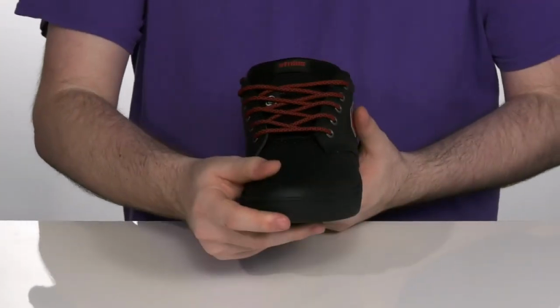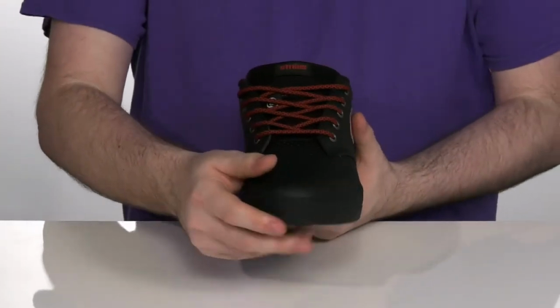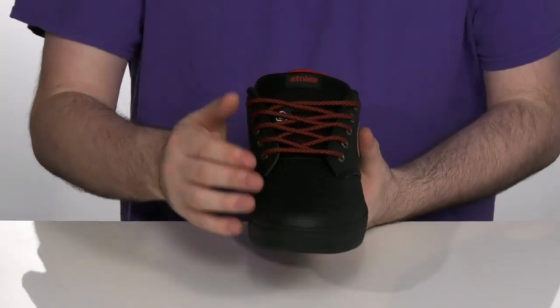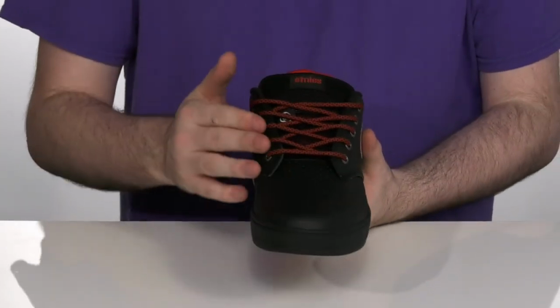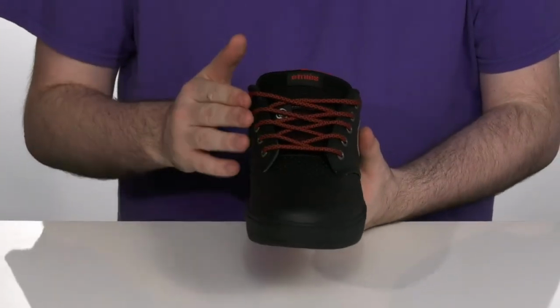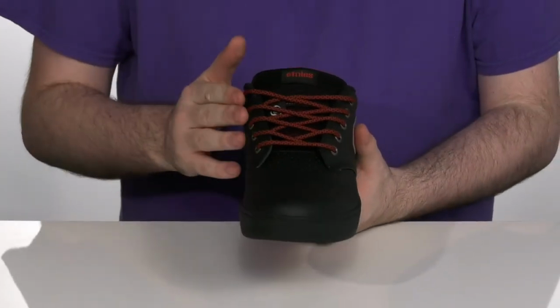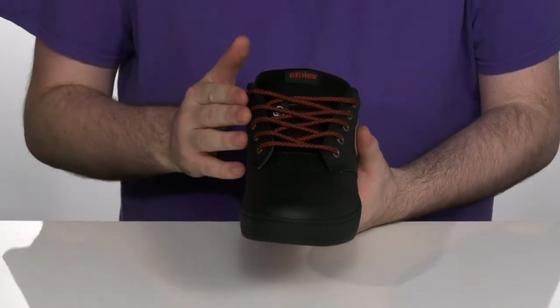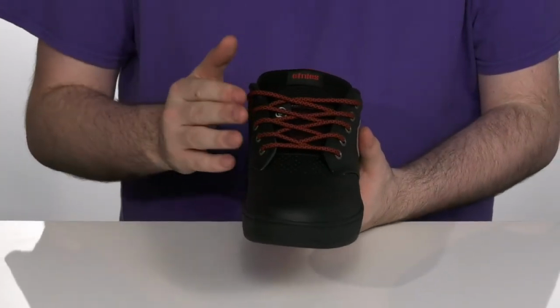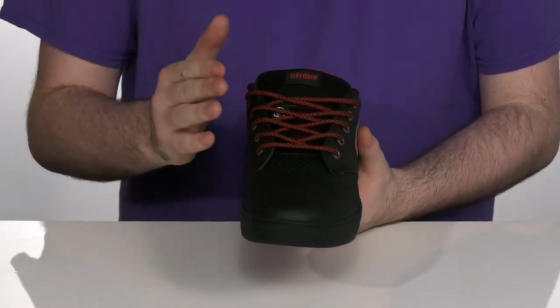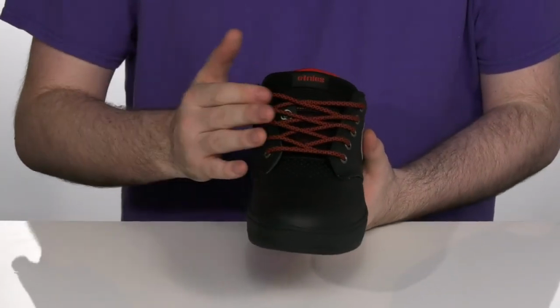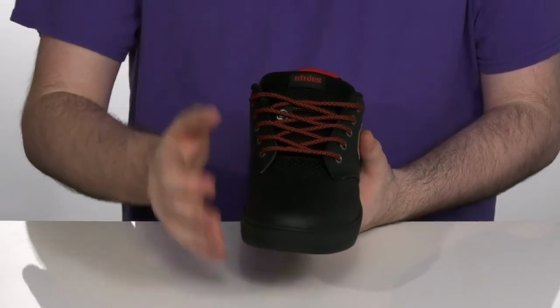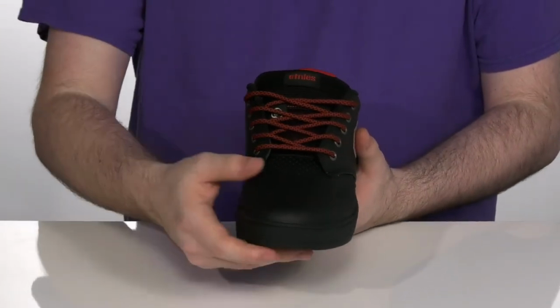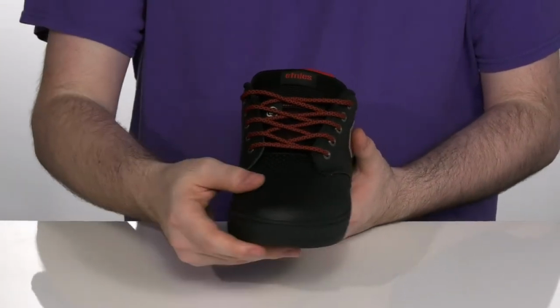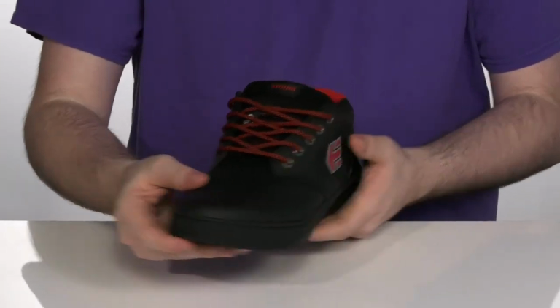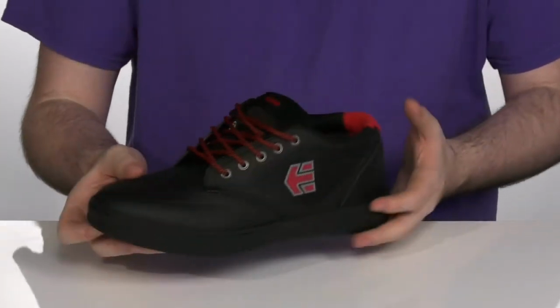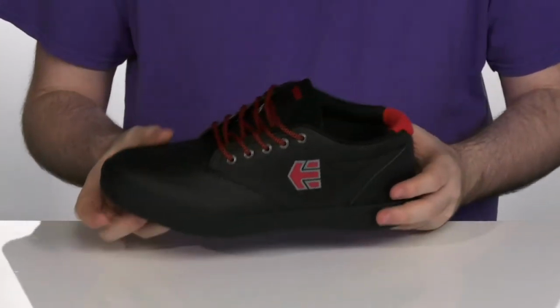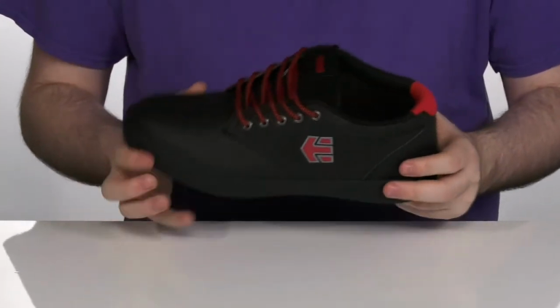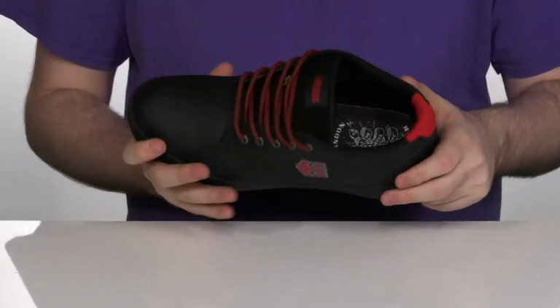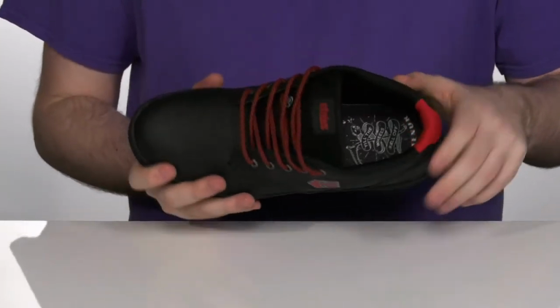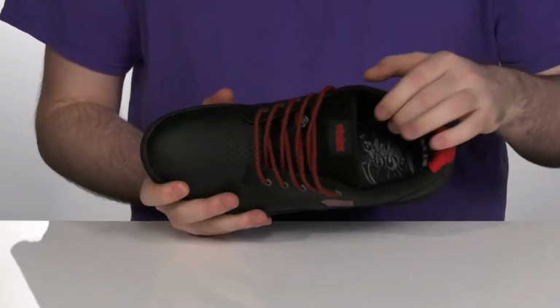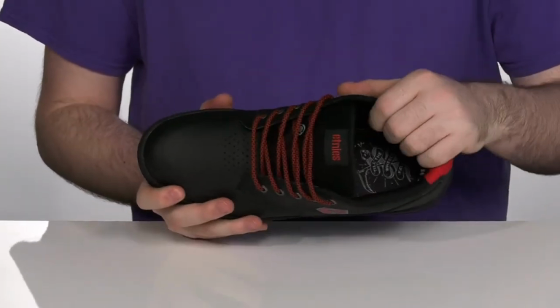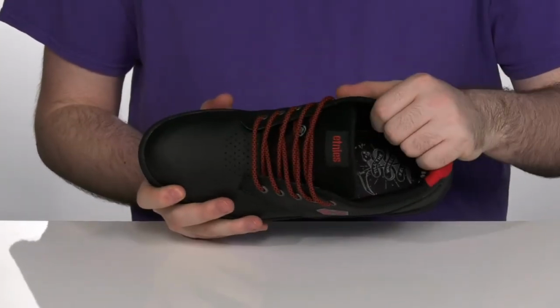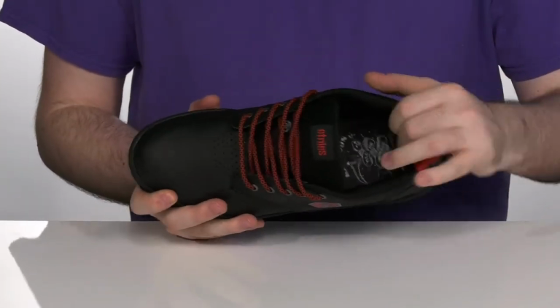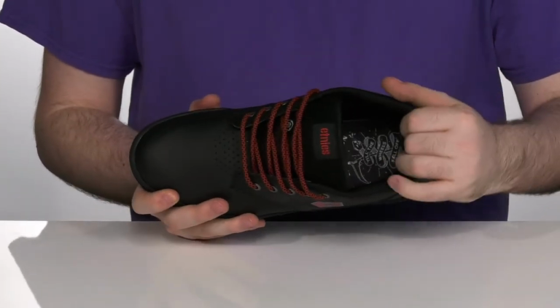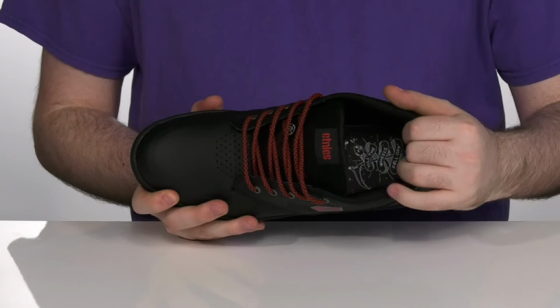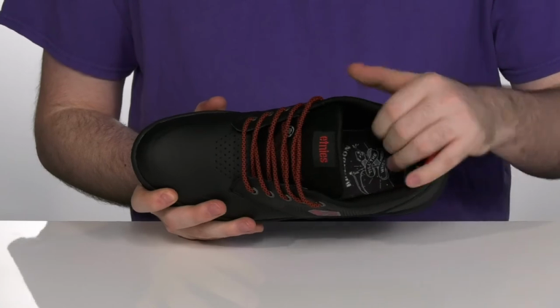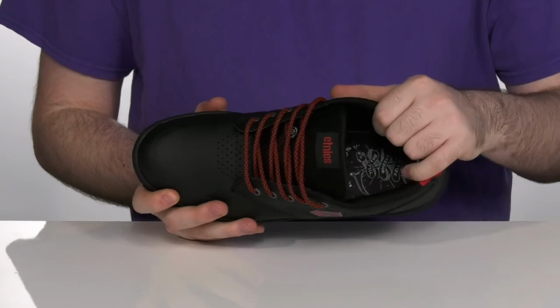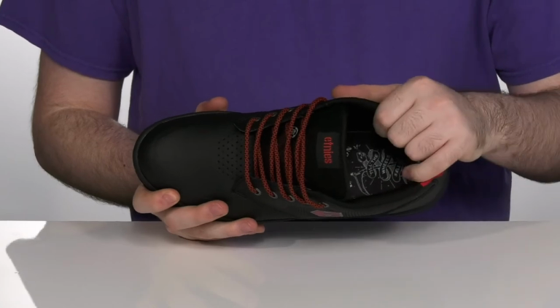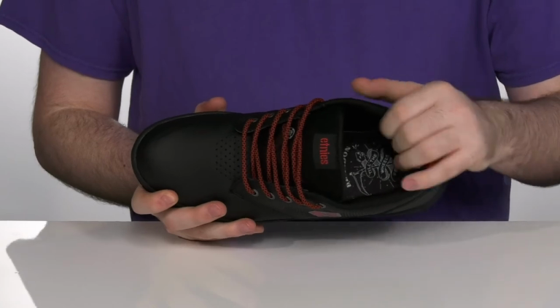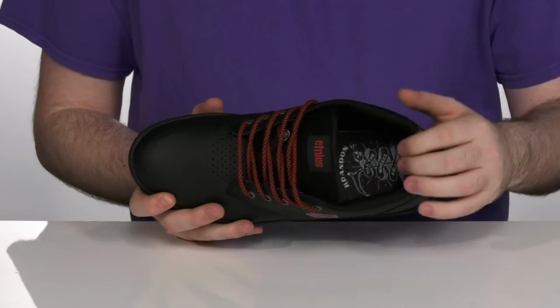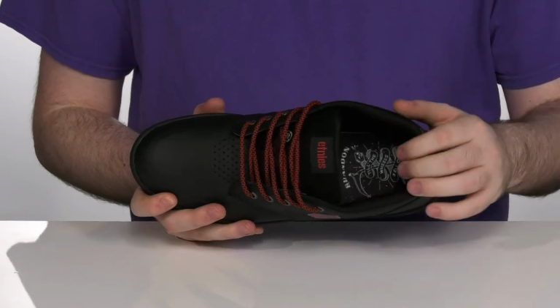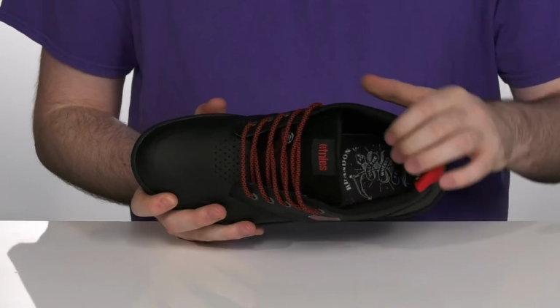It has a traditional lace-up to give you the secure fit that you need, with plenty of padding on the inside to hug your foot securely.